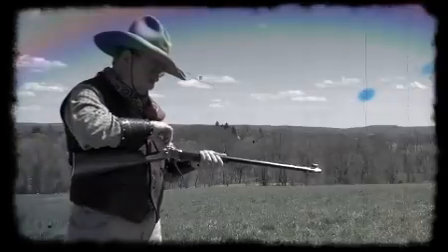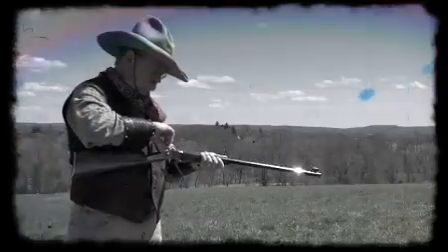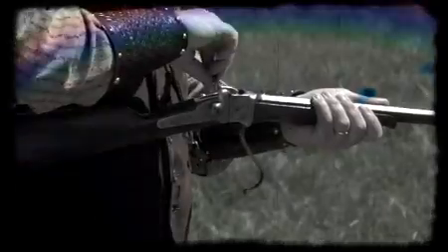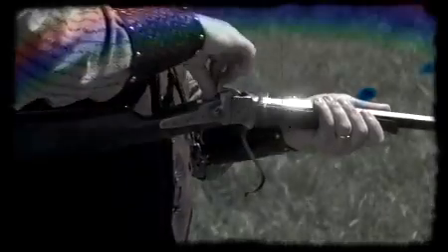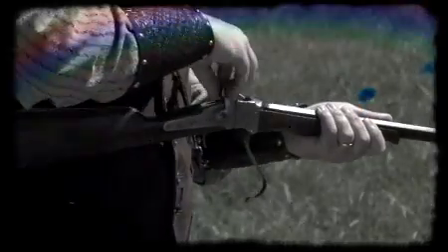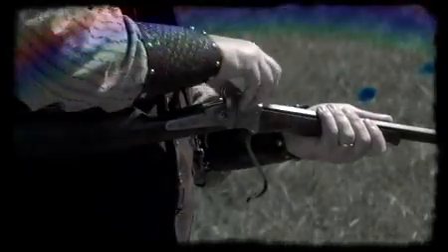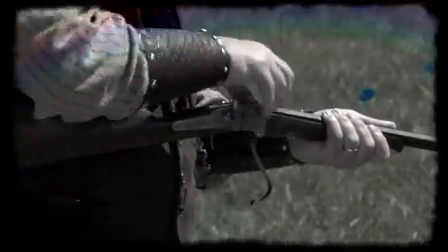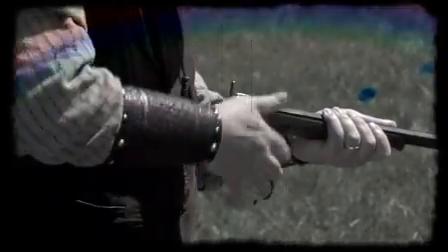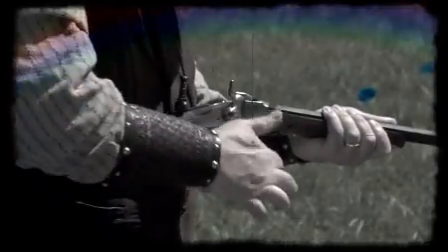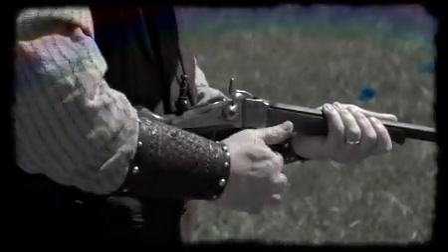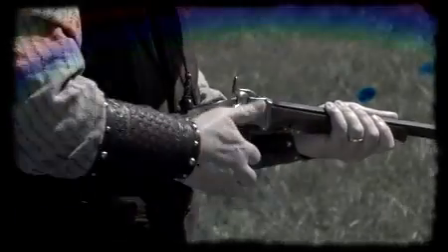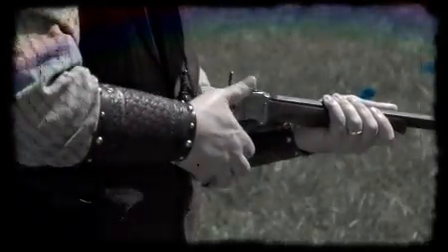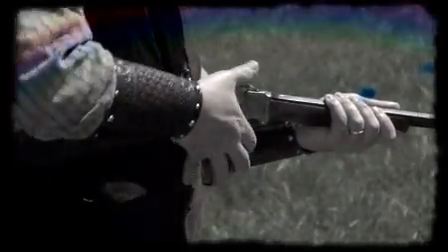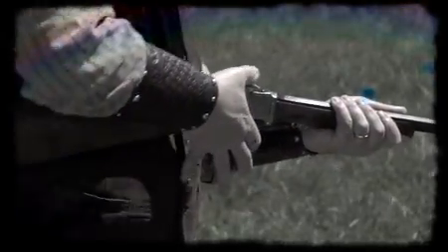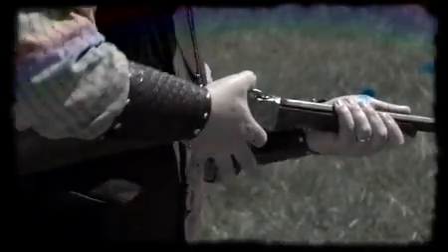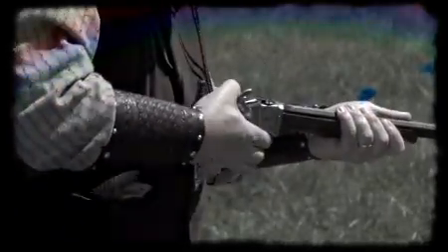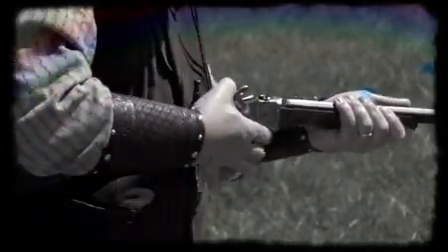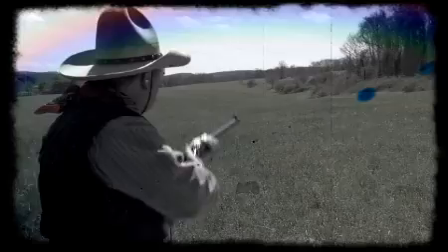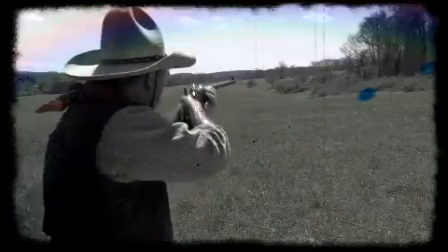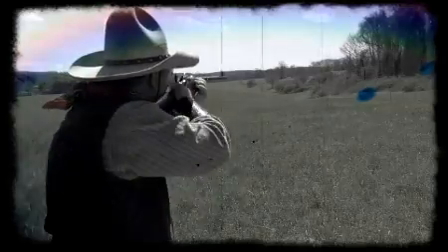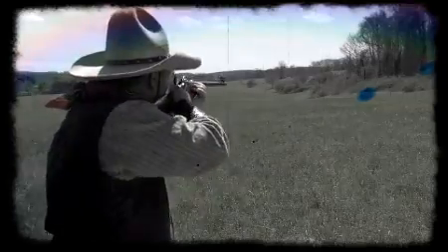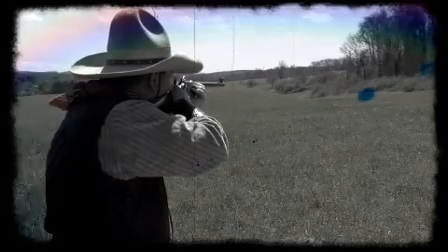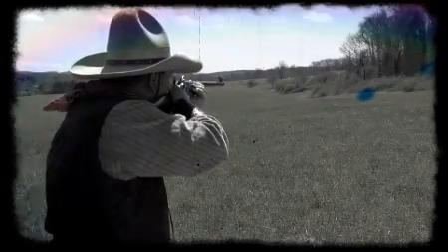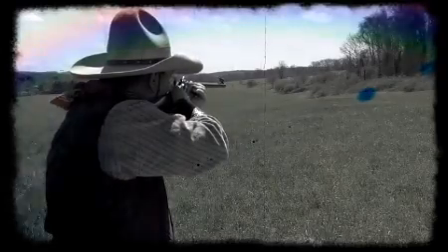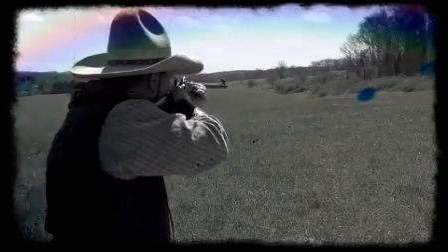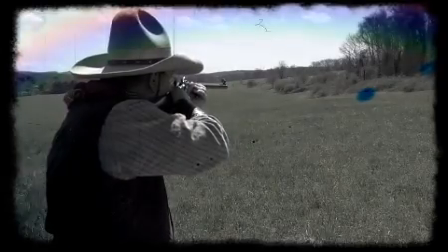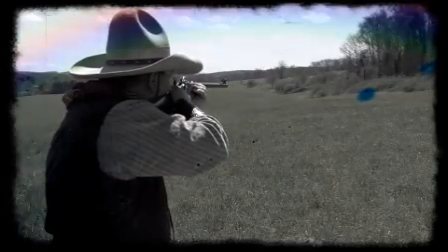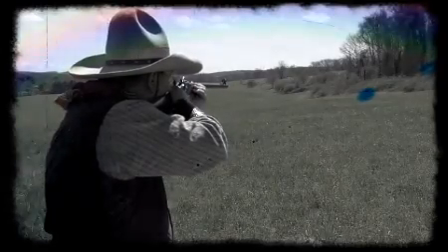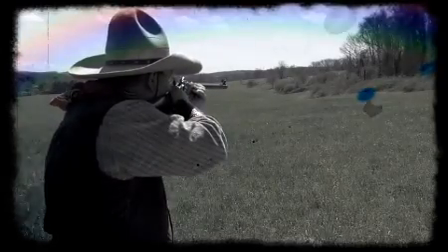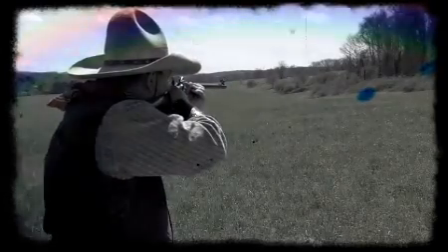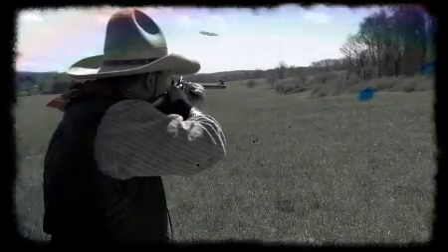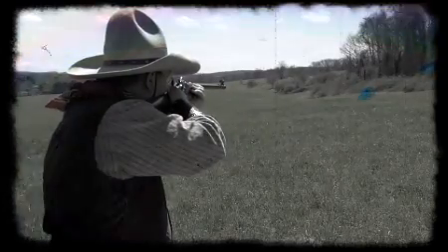Lyman Products. Brands that perform. Providing innovative products to shooters since 1878.